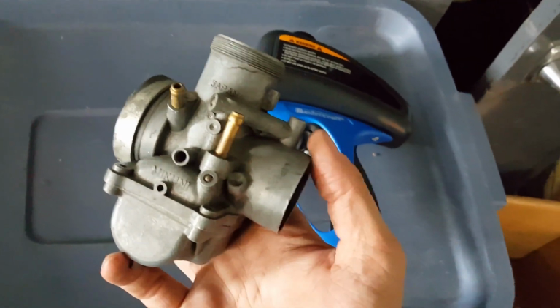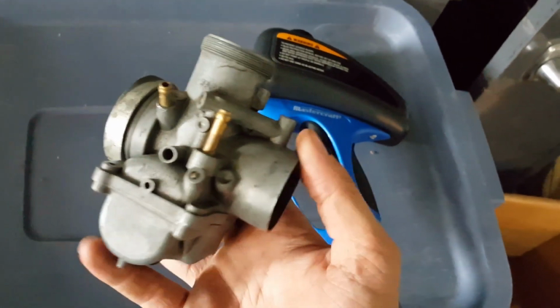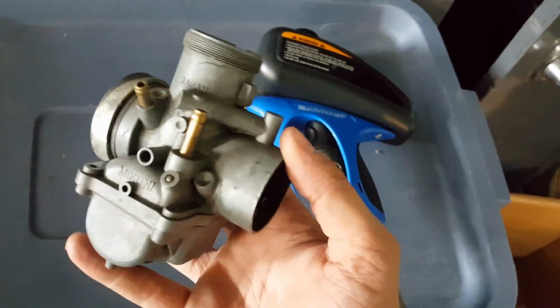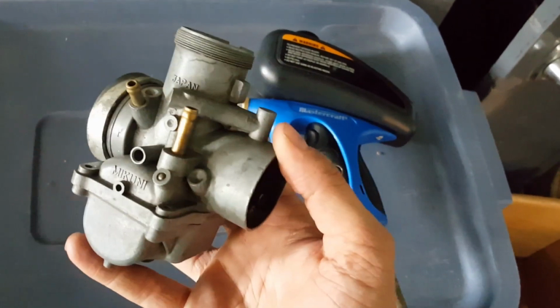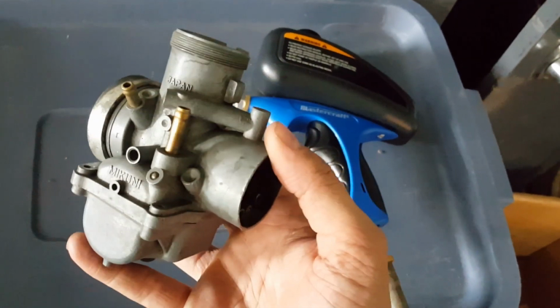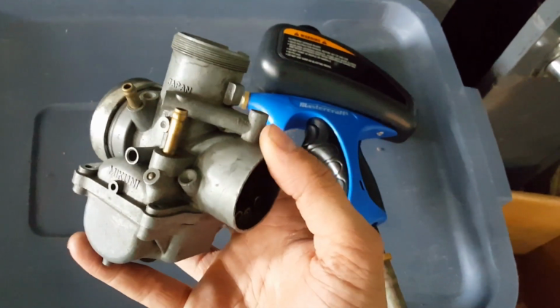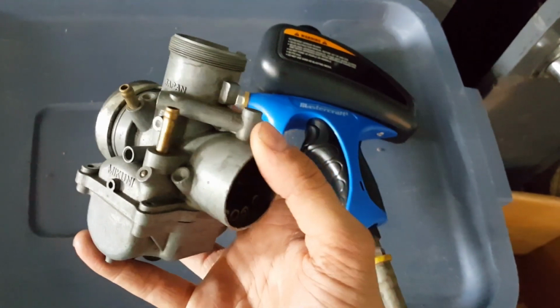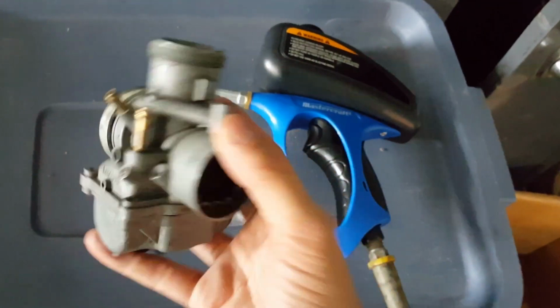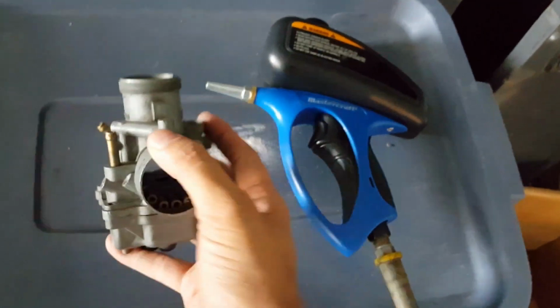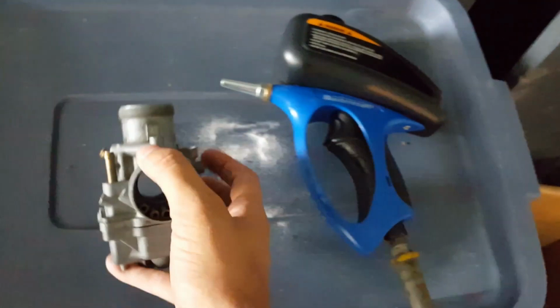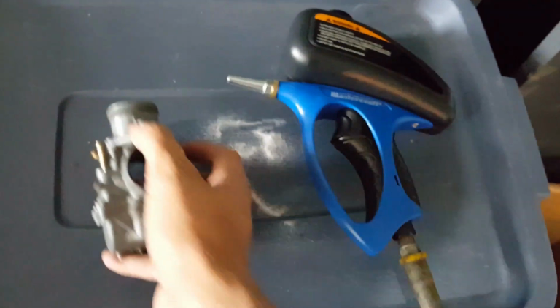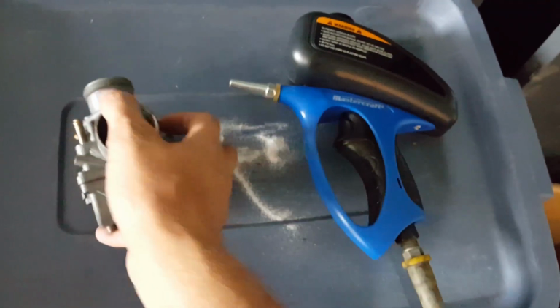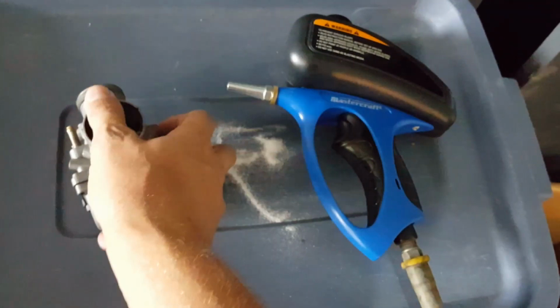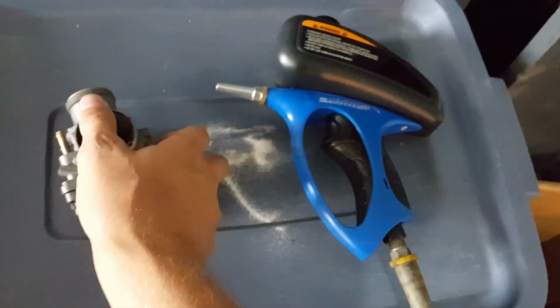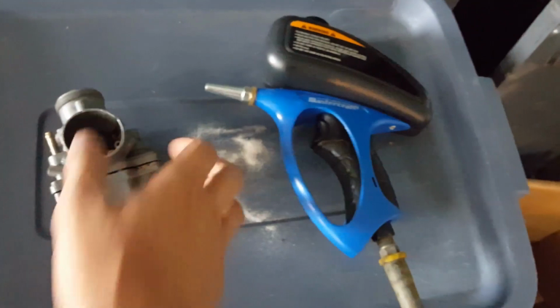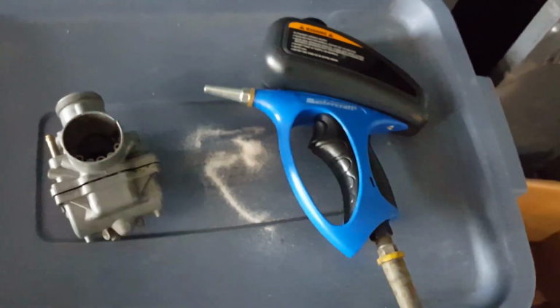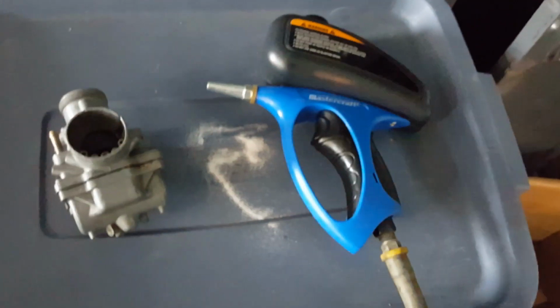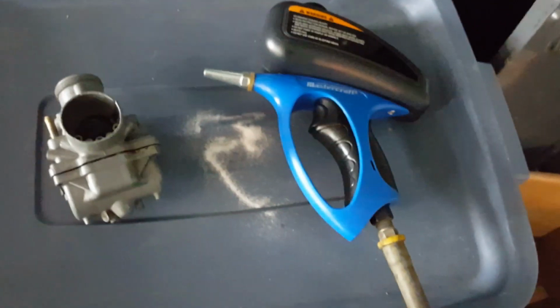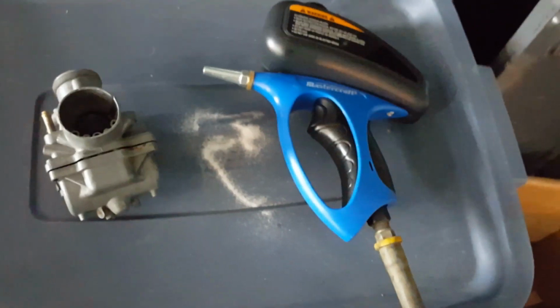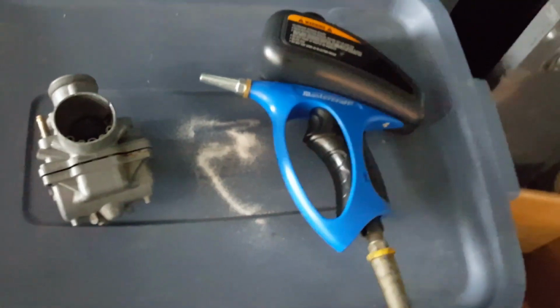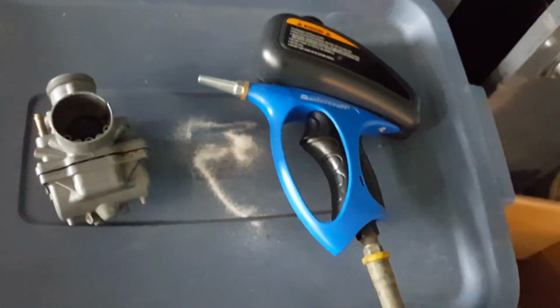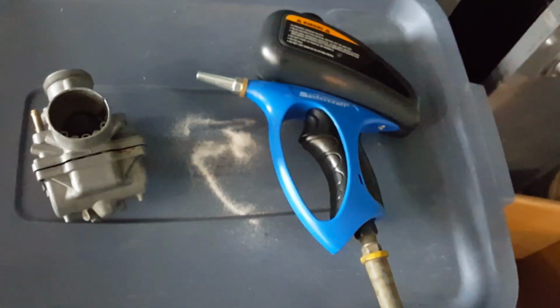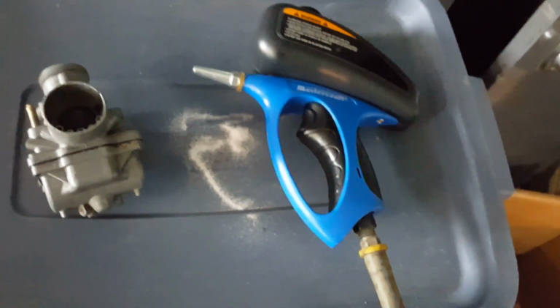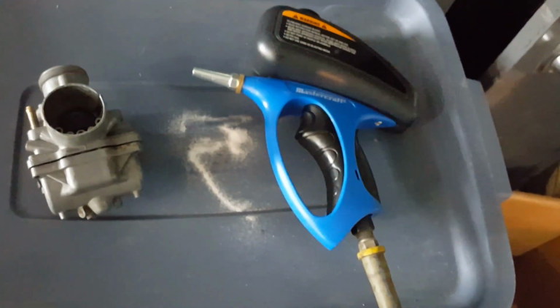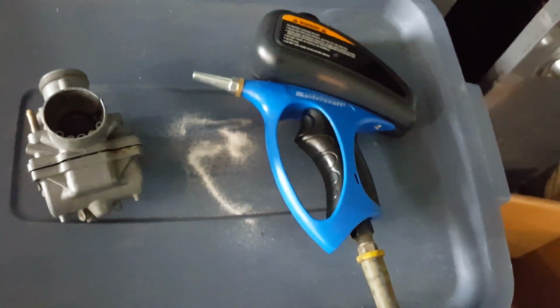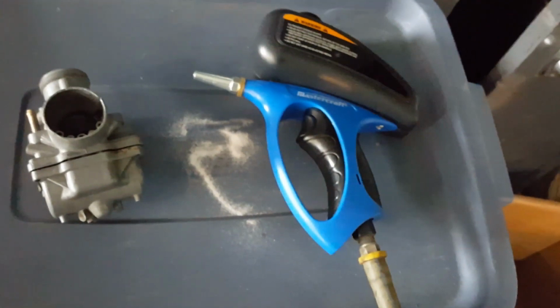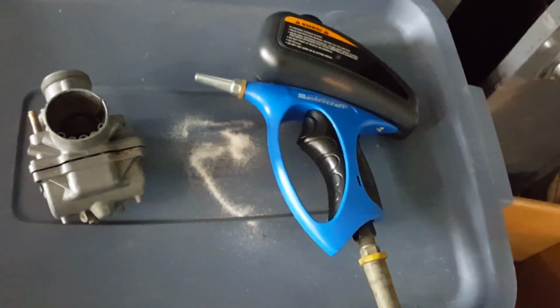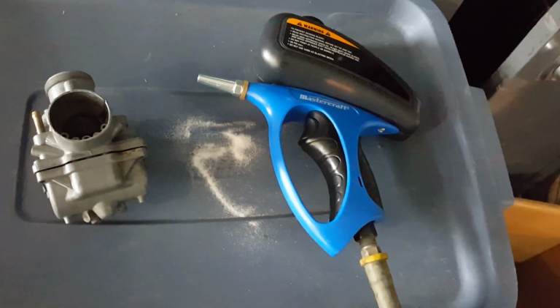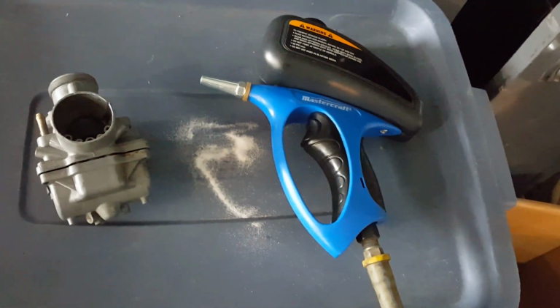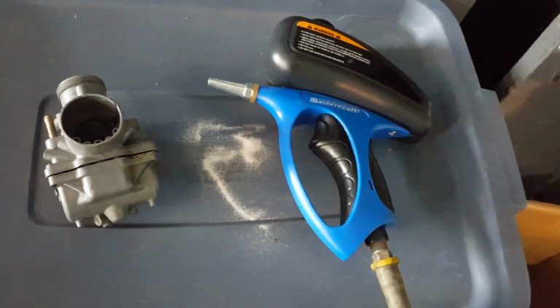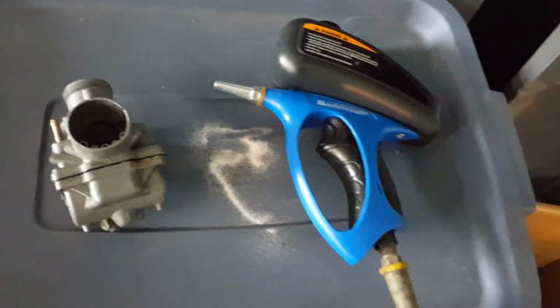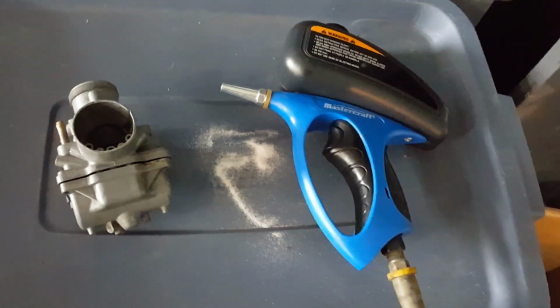We'll hook it up to the air compressor quick — it says to use 90 PSI. We'll see what happens and we'll go from there.